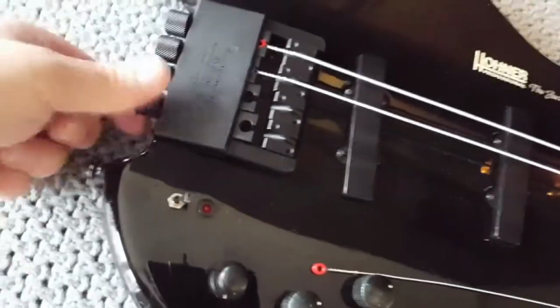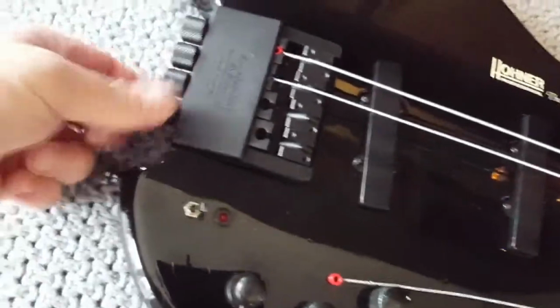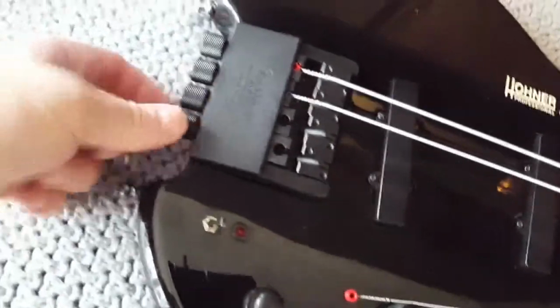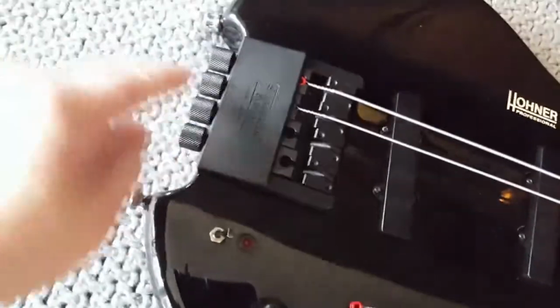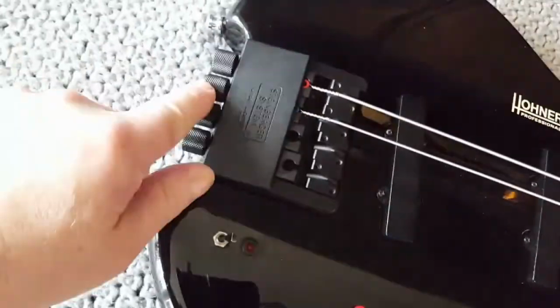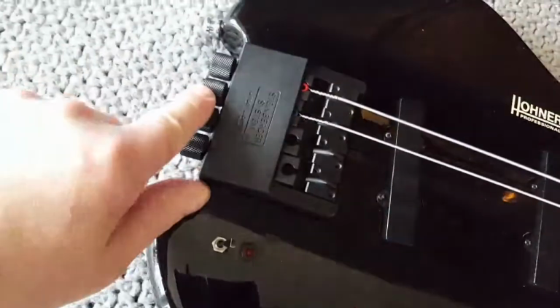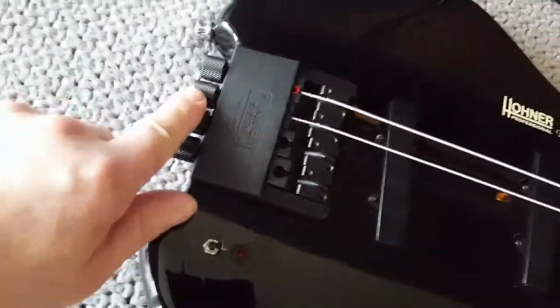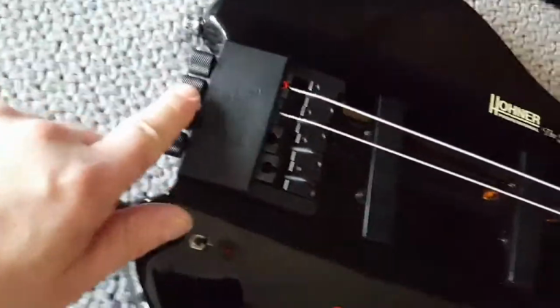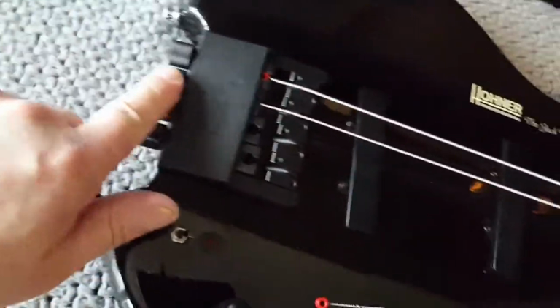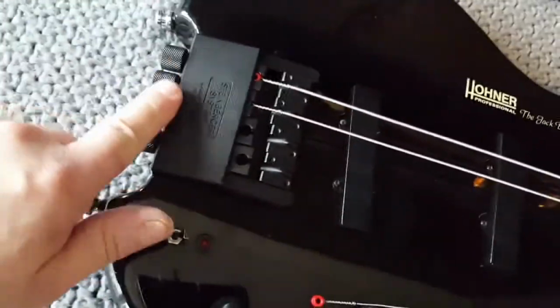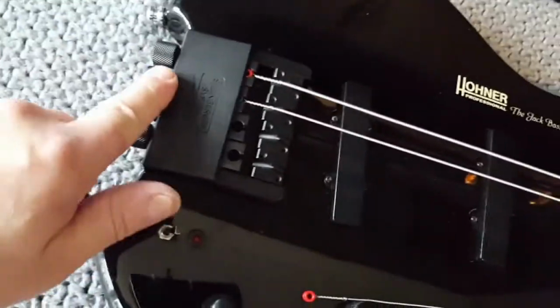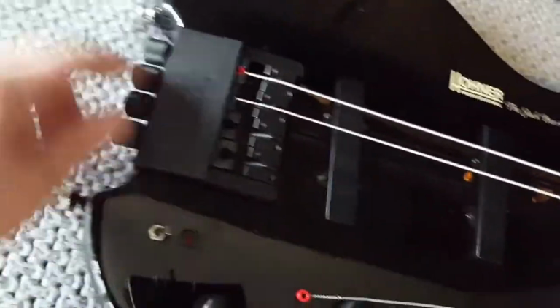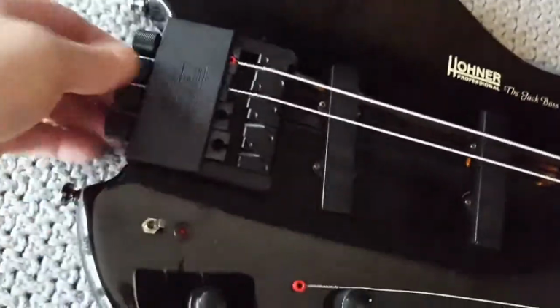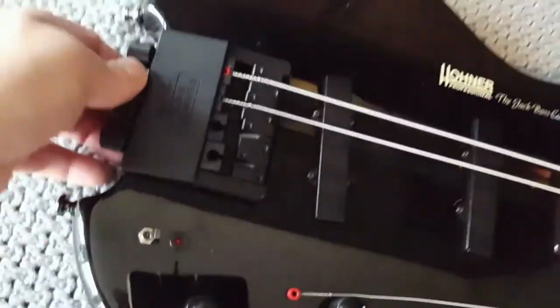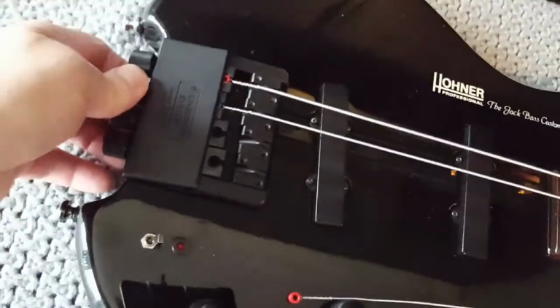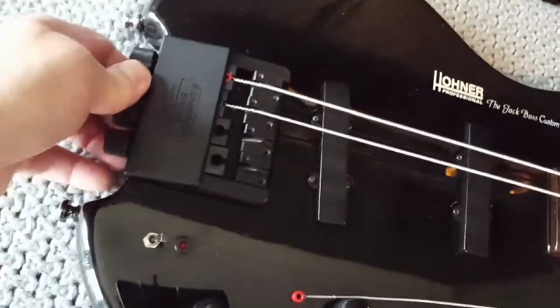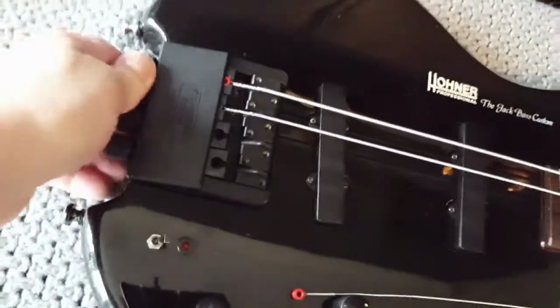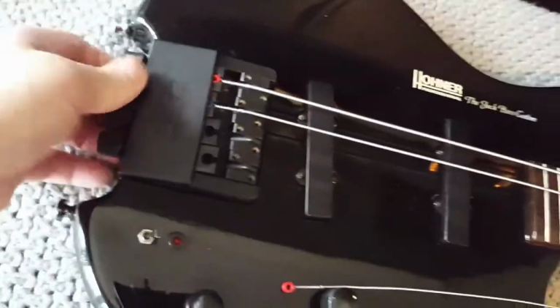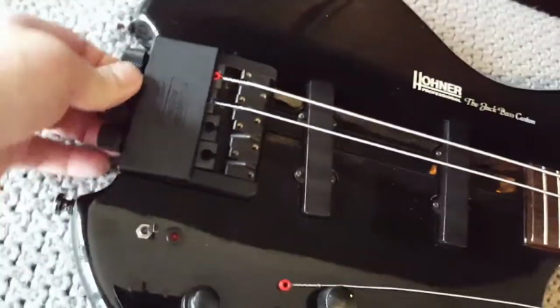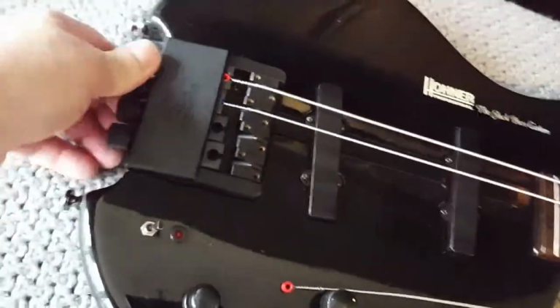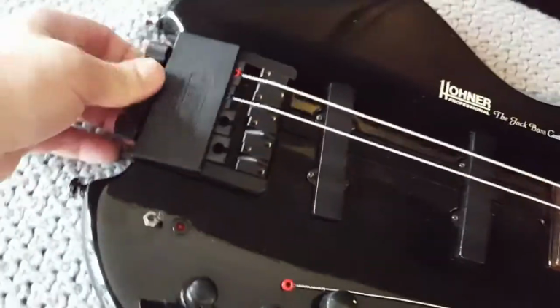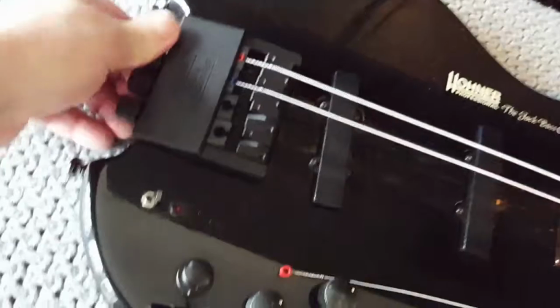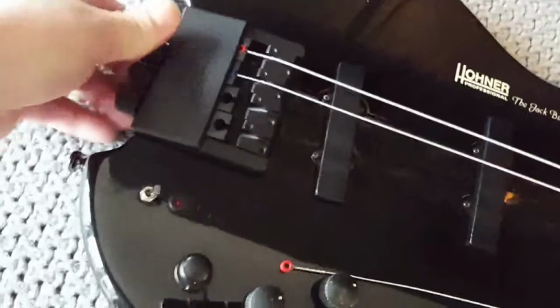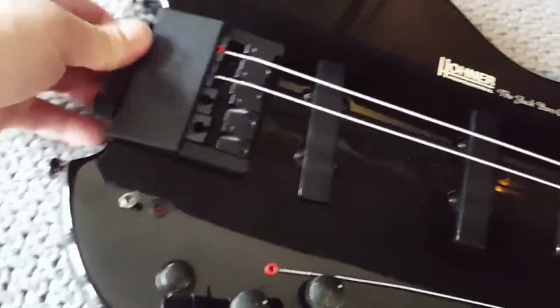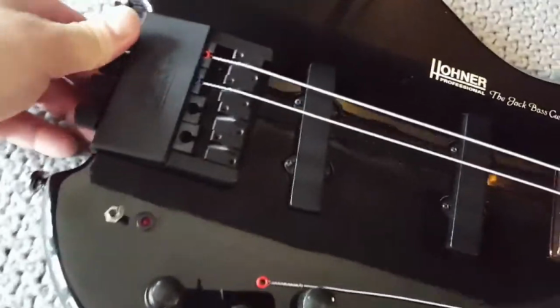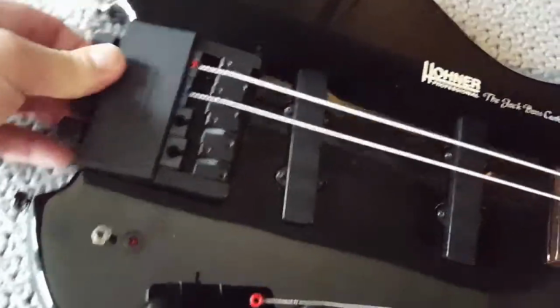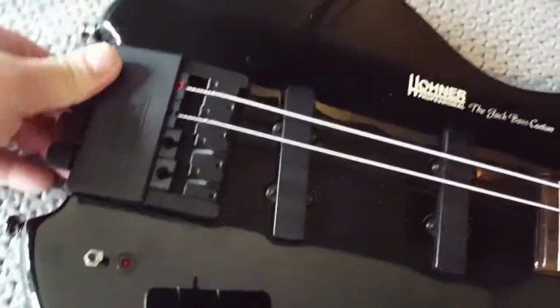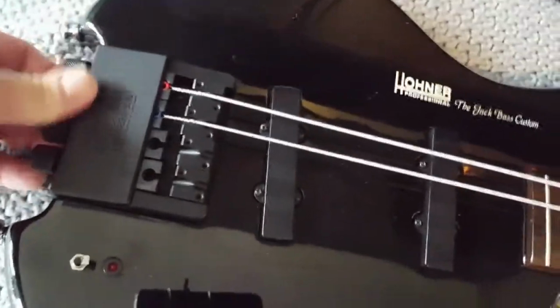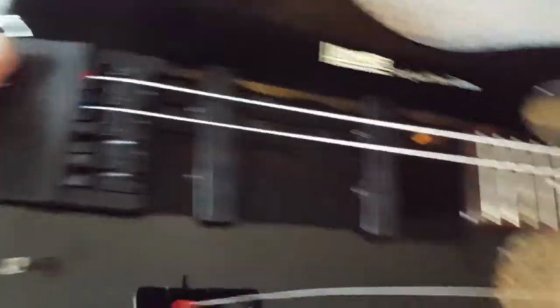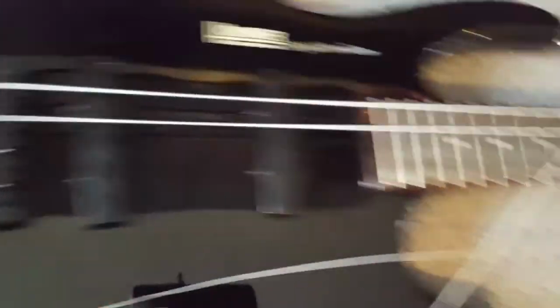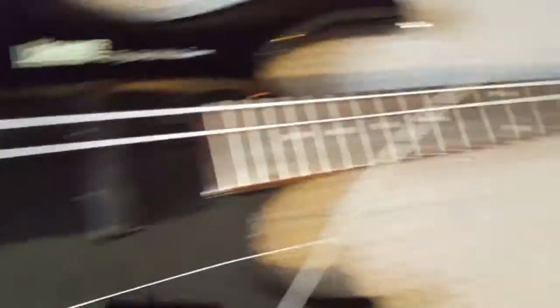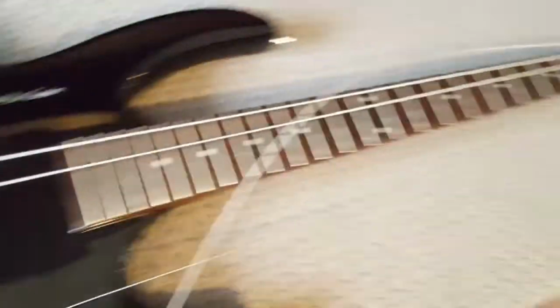This system here gives you a really good gear ratio for fine tuning.